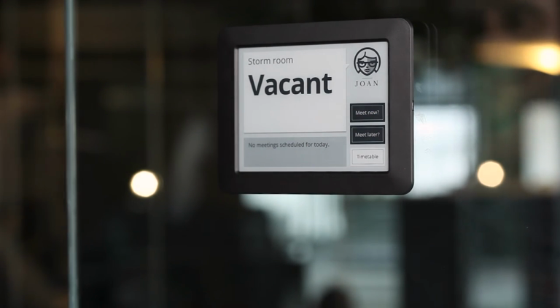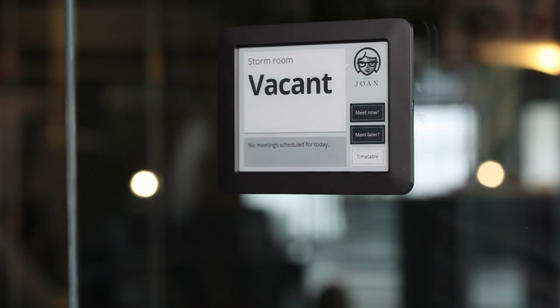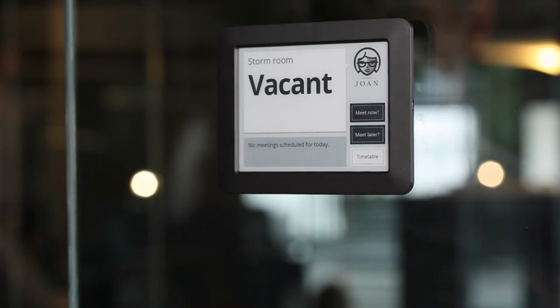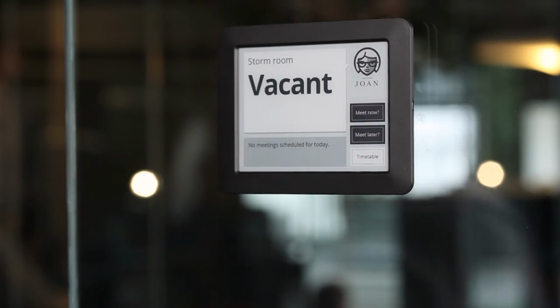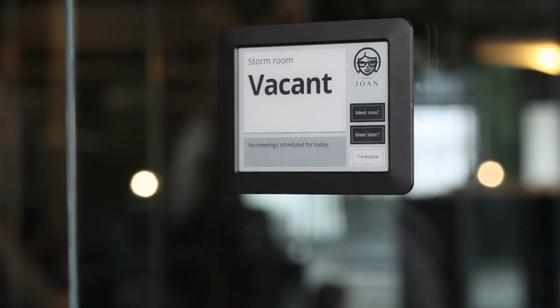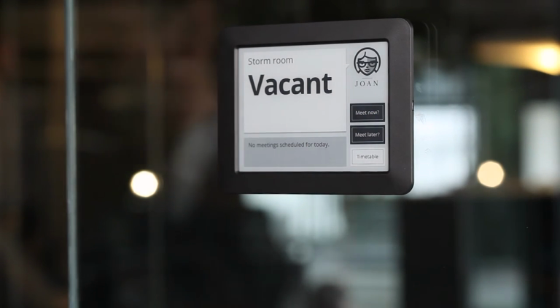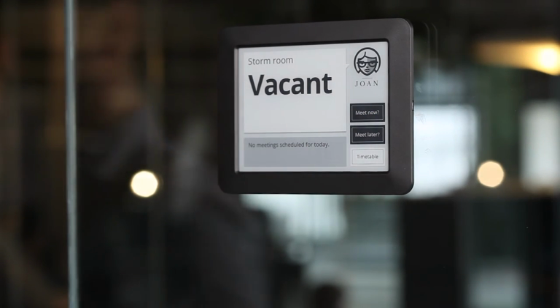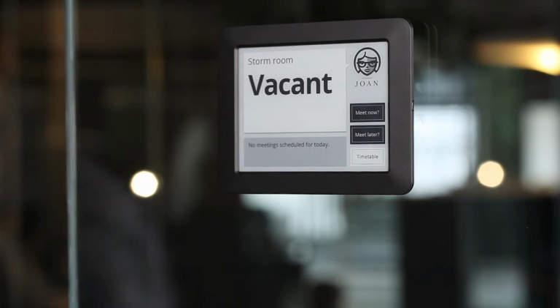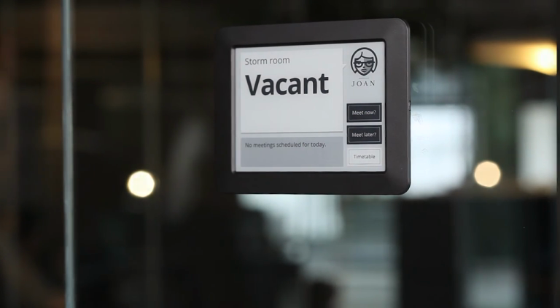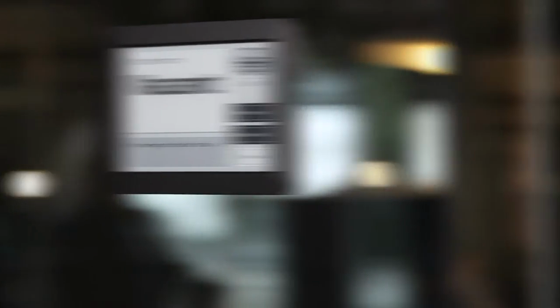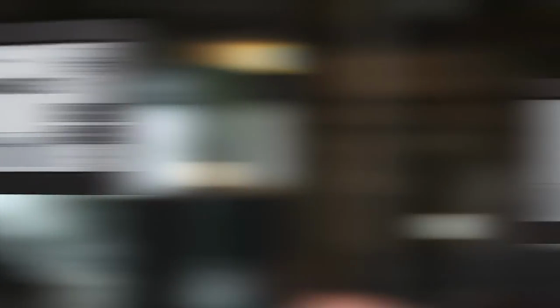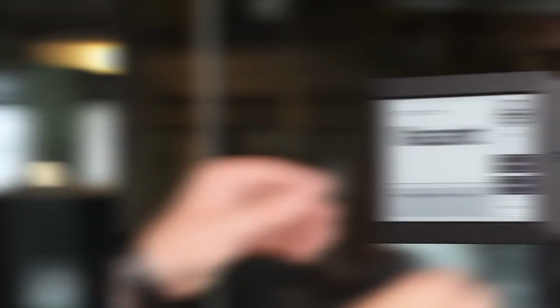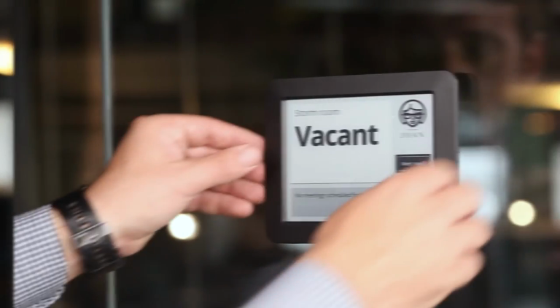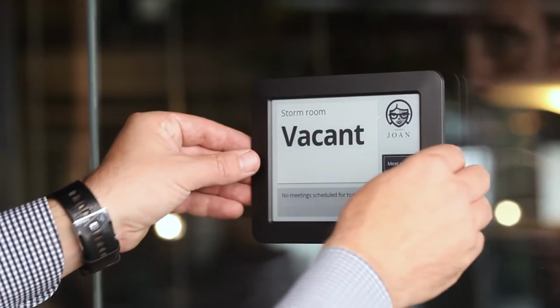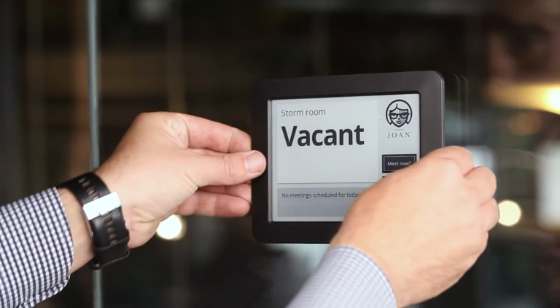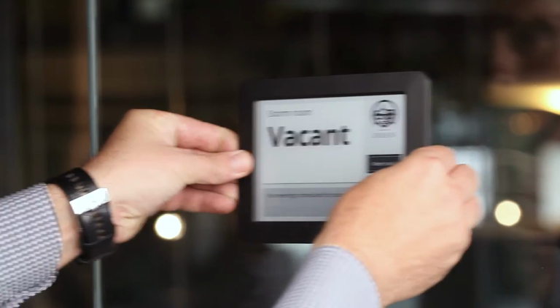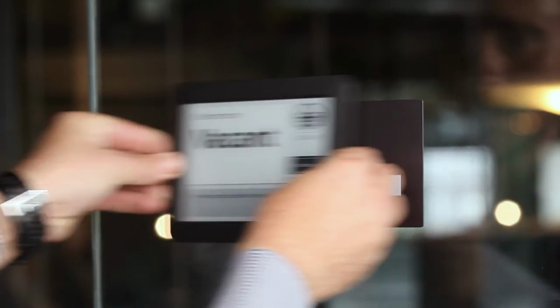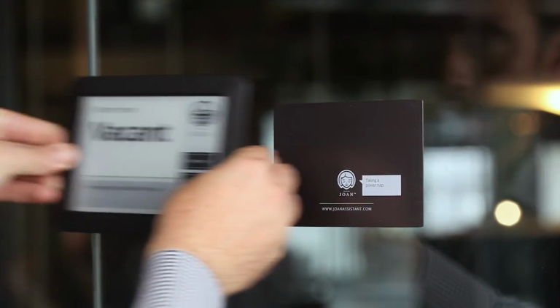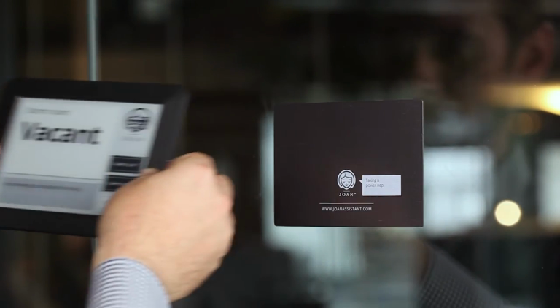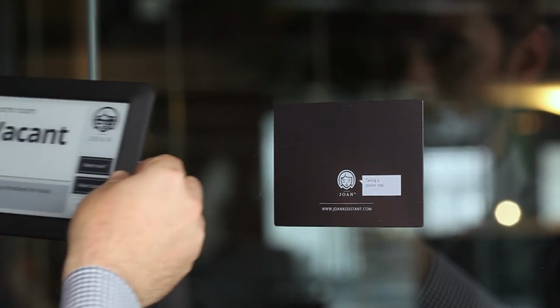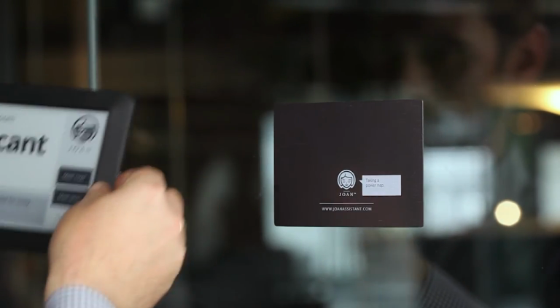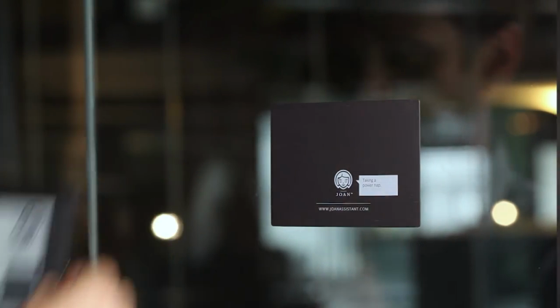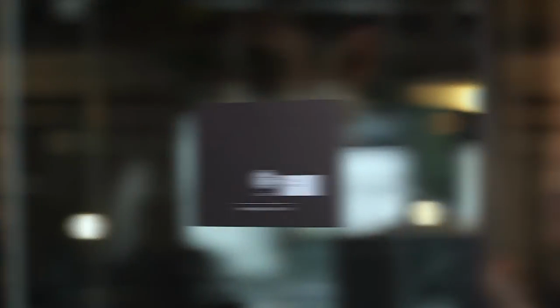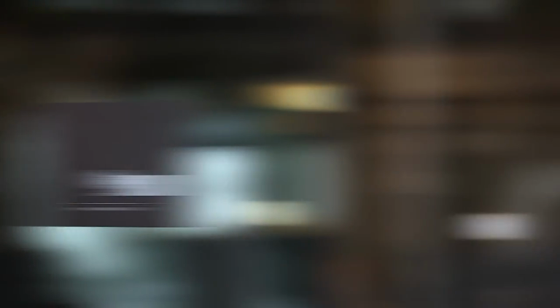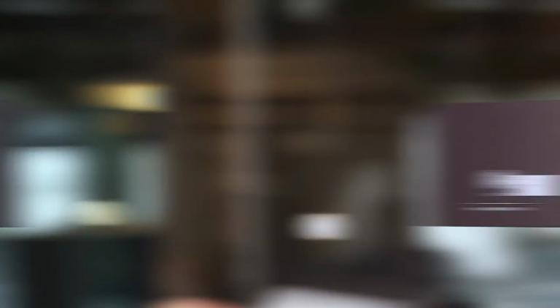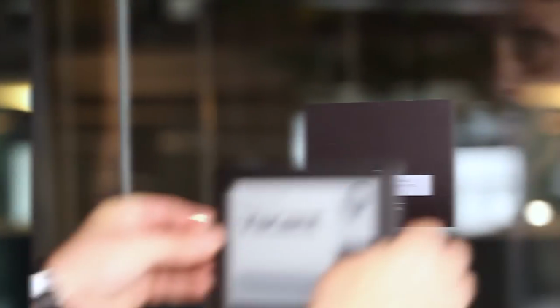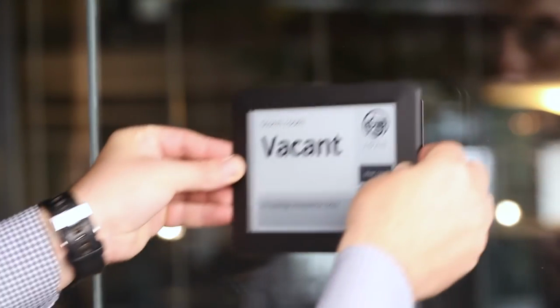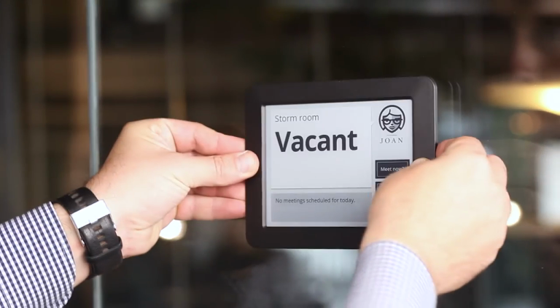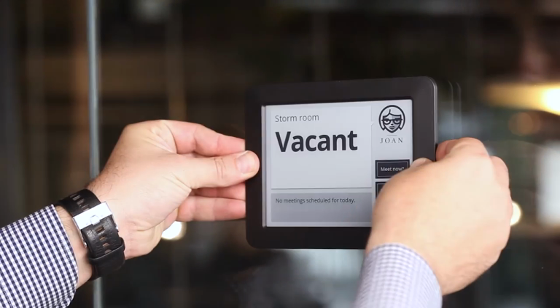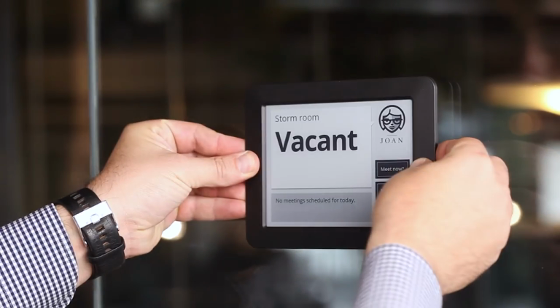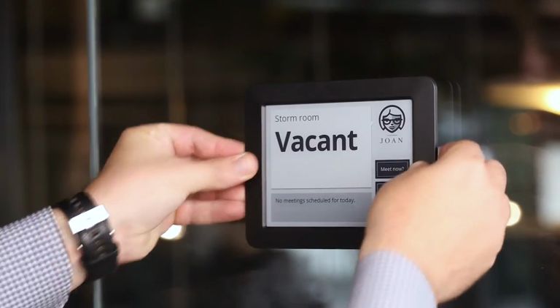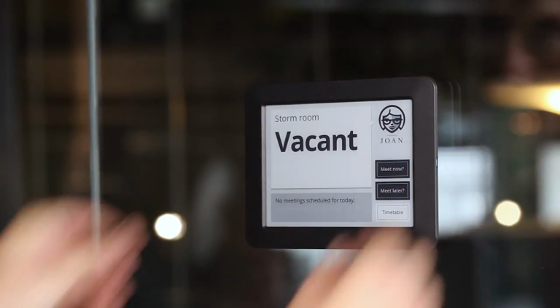Once Joan is in place, feel free to detach and reattach the device as often as you like.